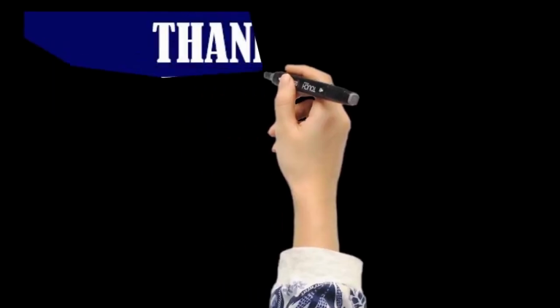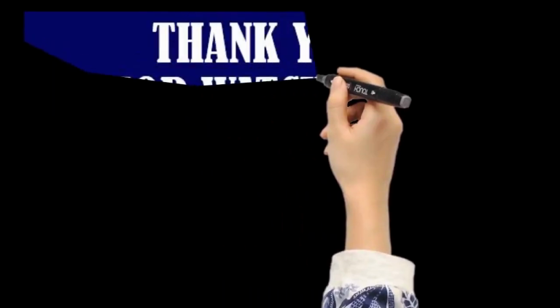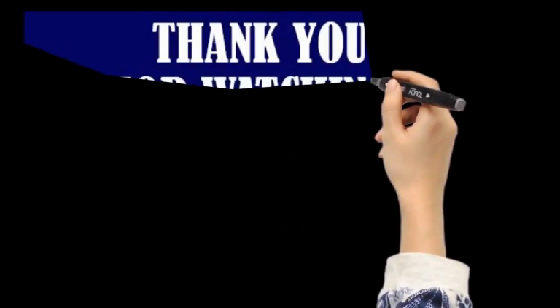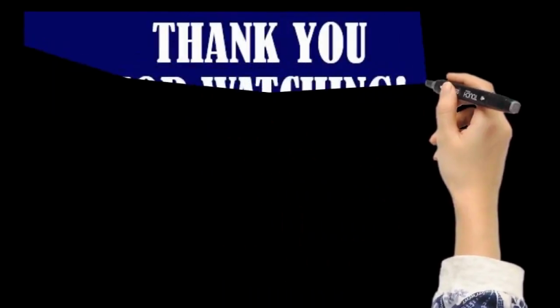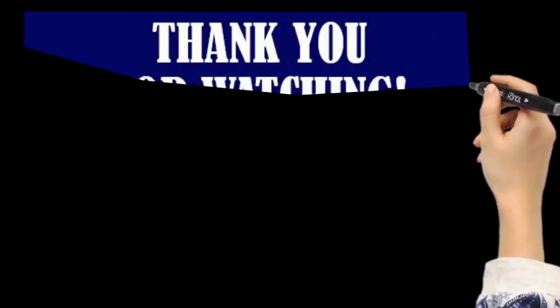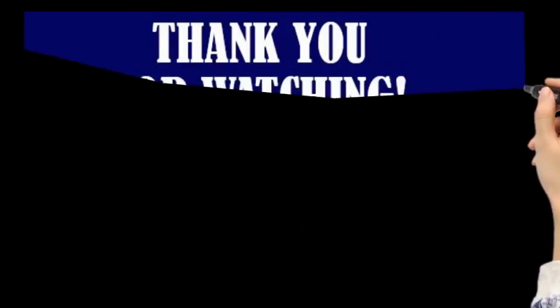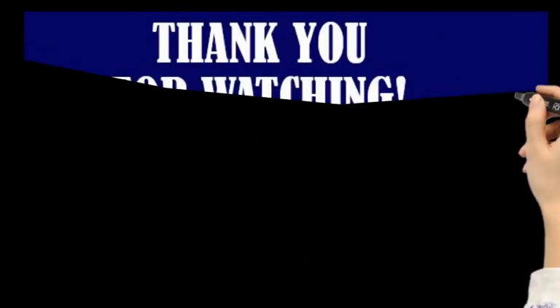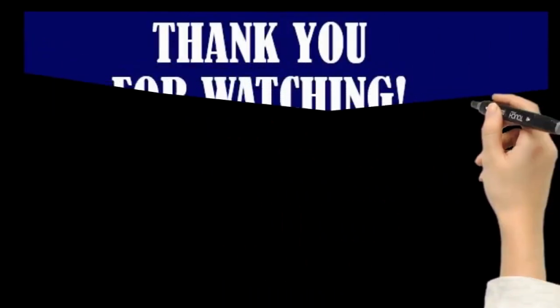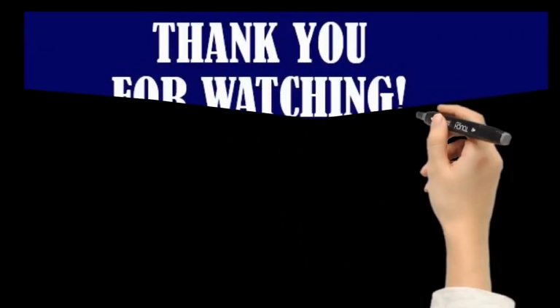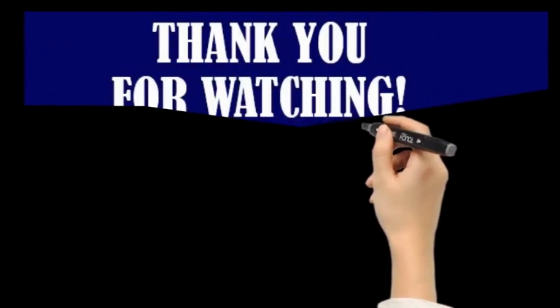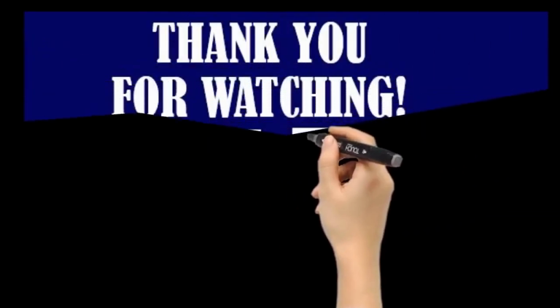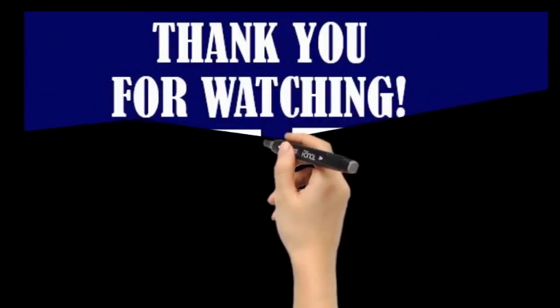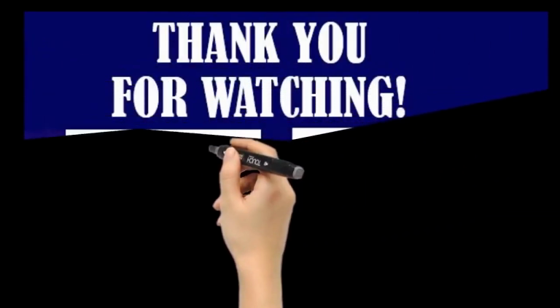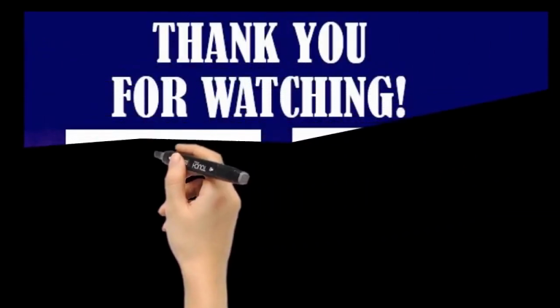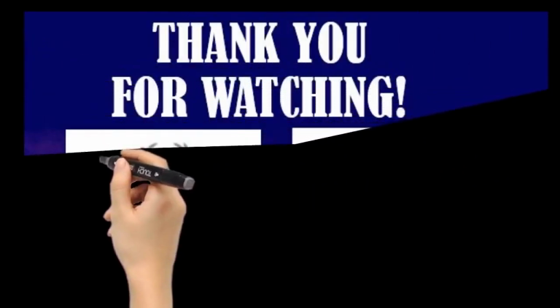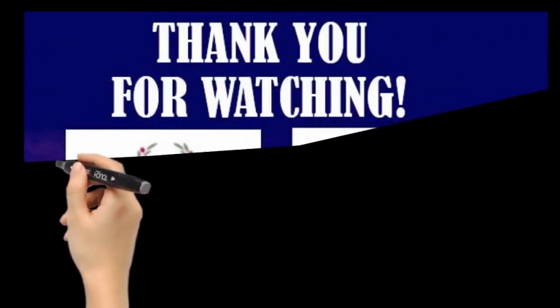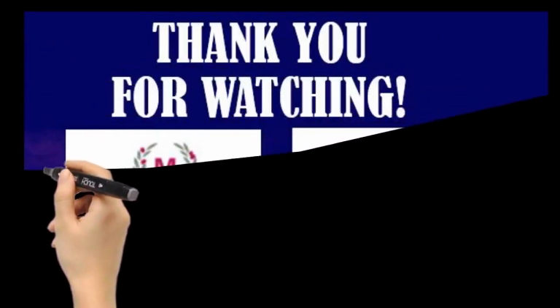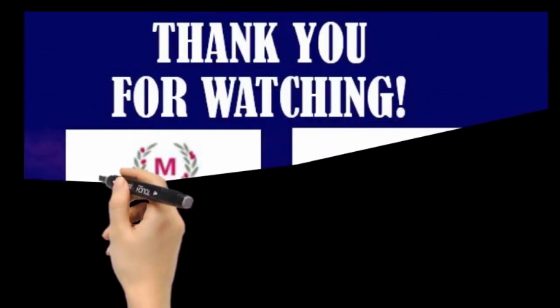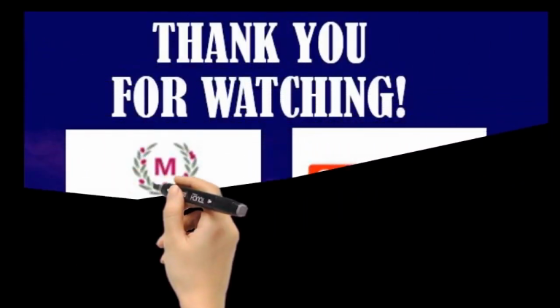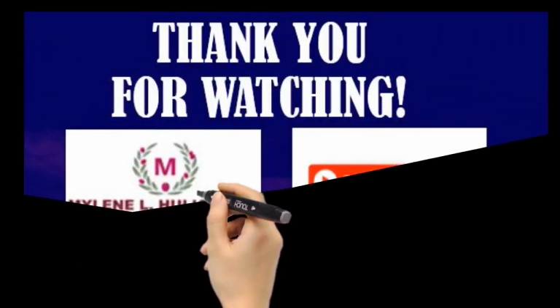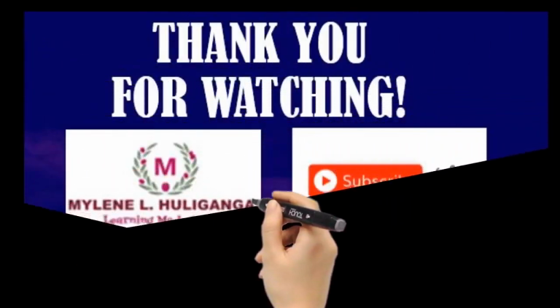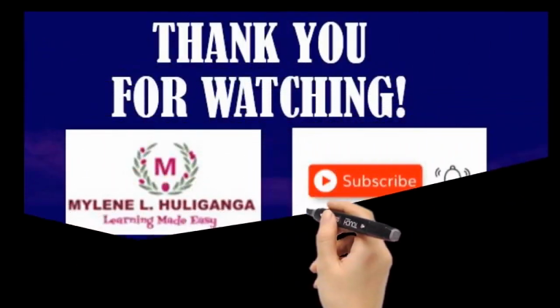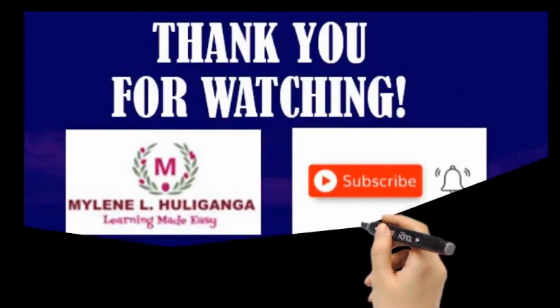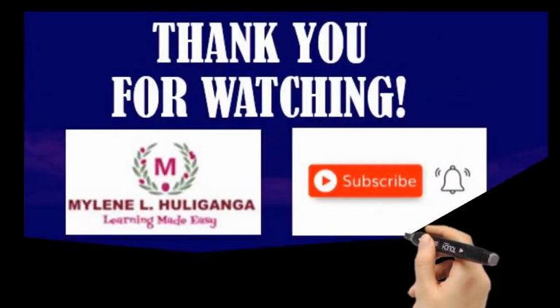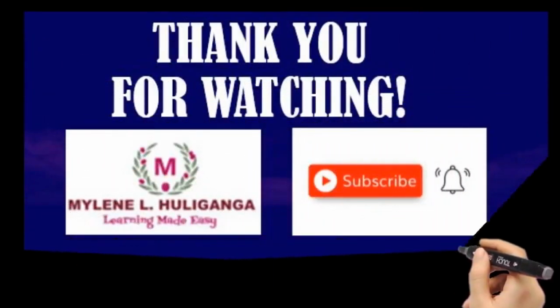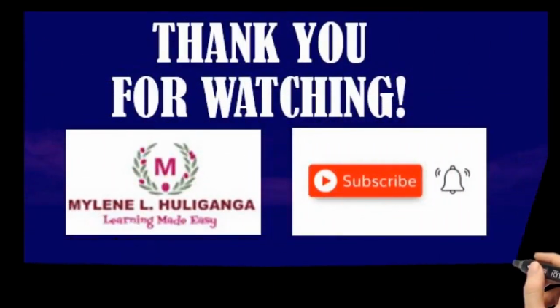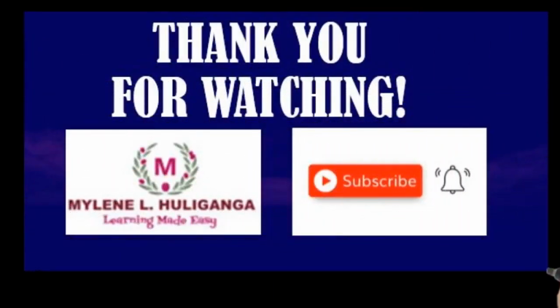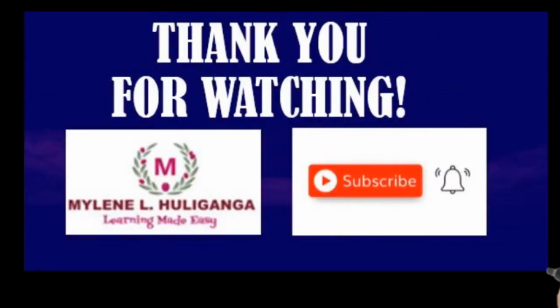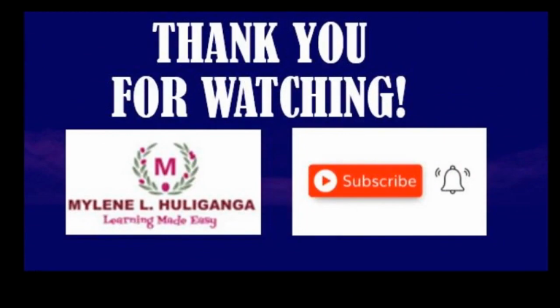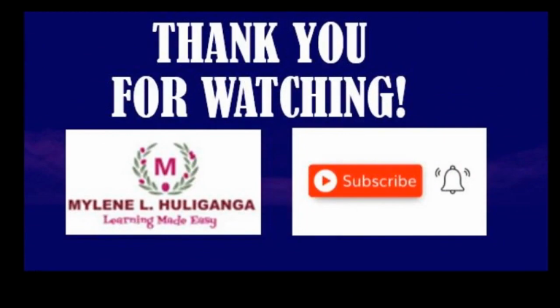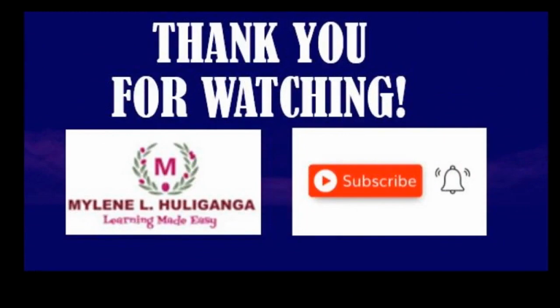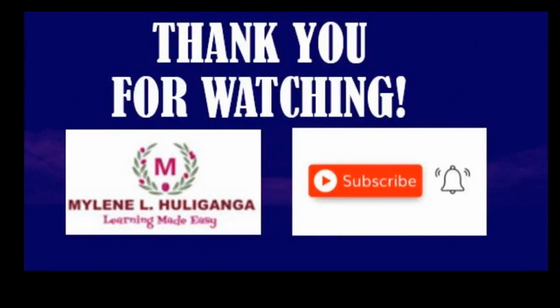This is Teacher Mylene. Thank you for watching, and please subscribe to my YouTube channel.